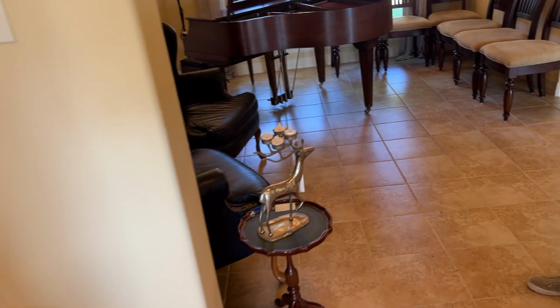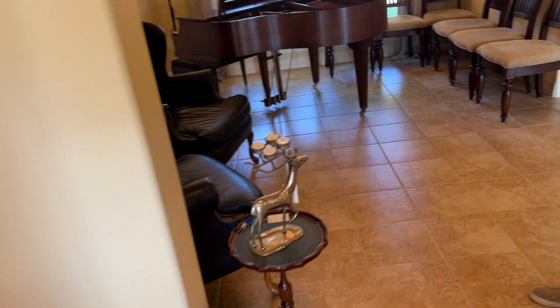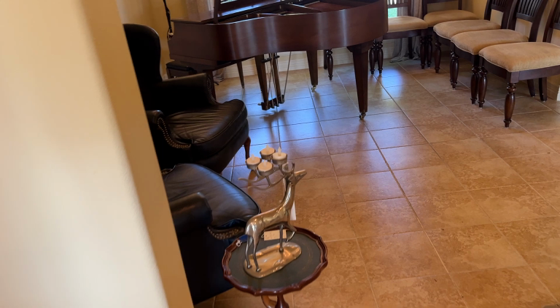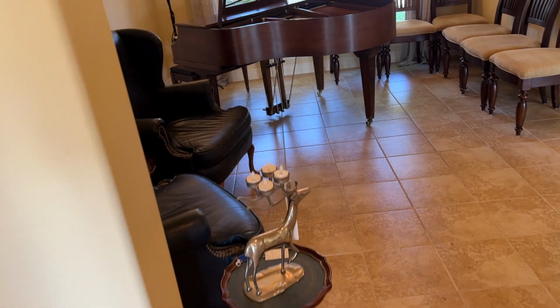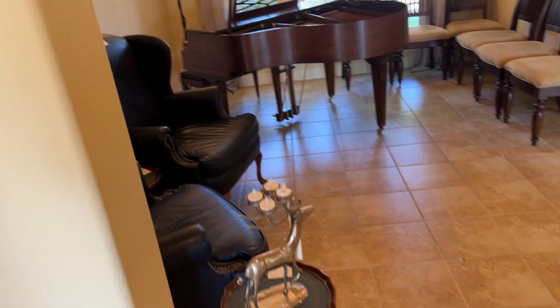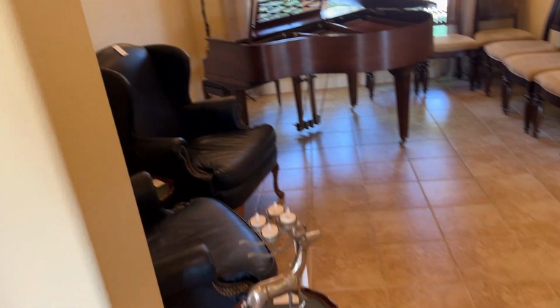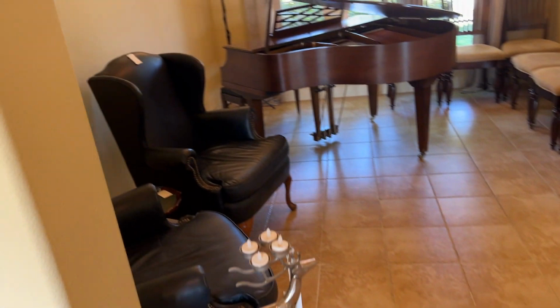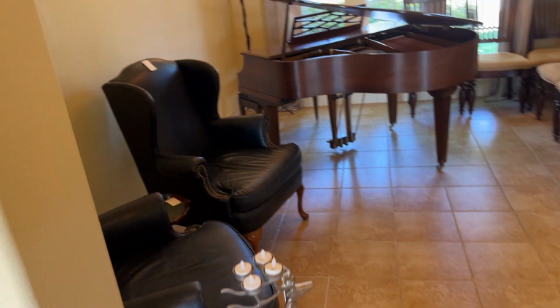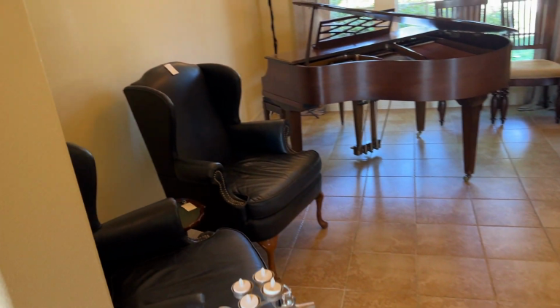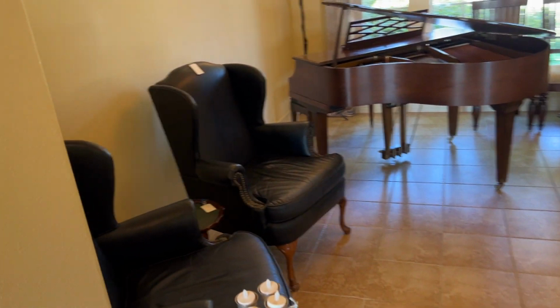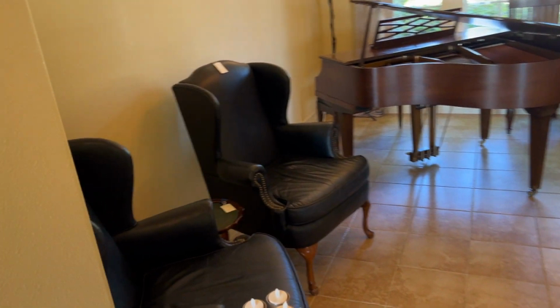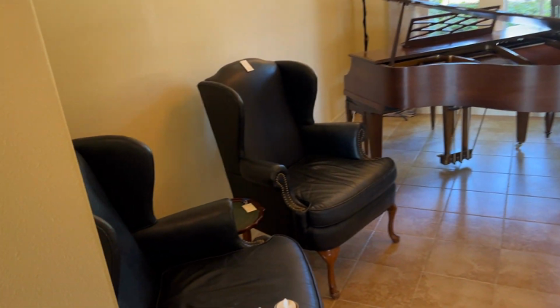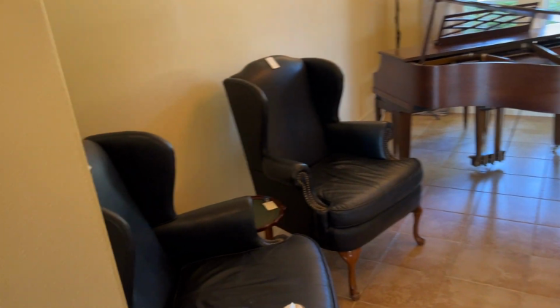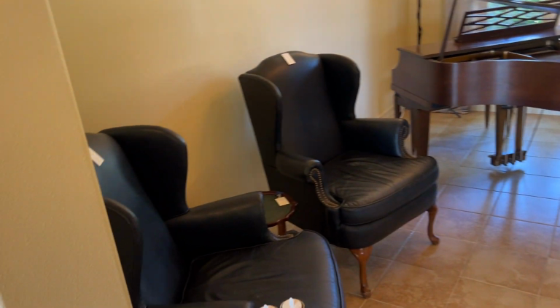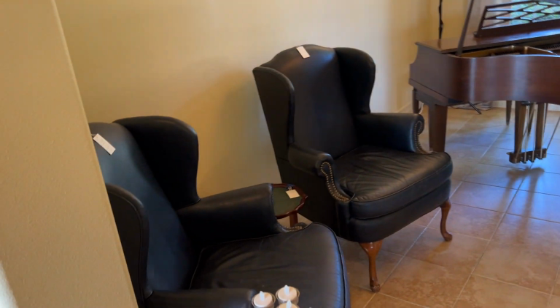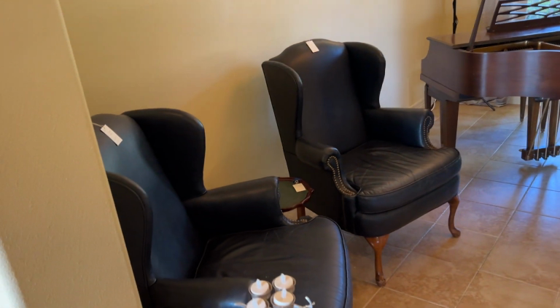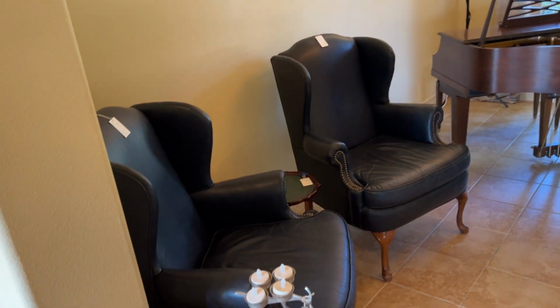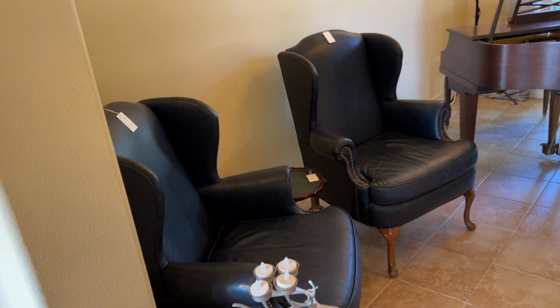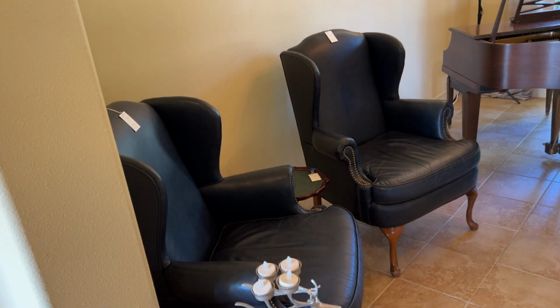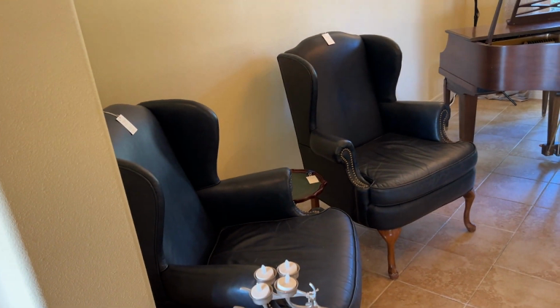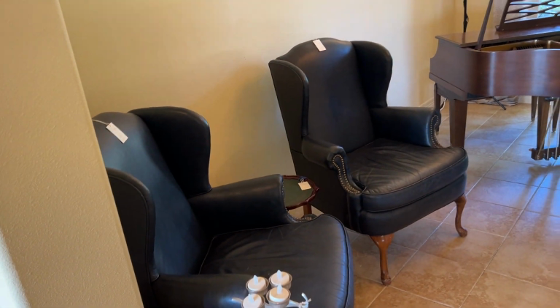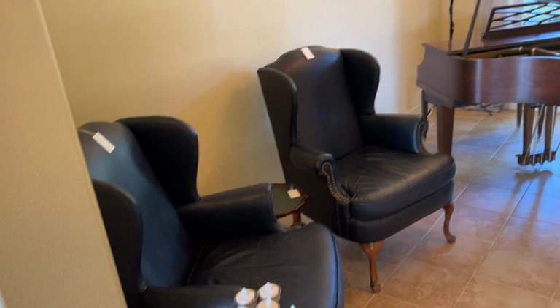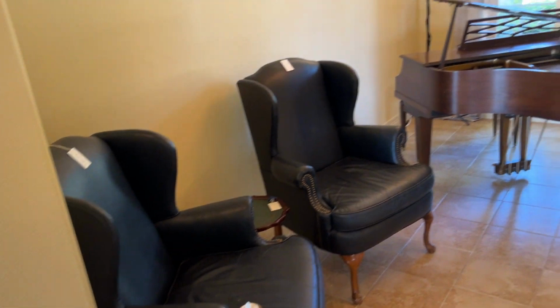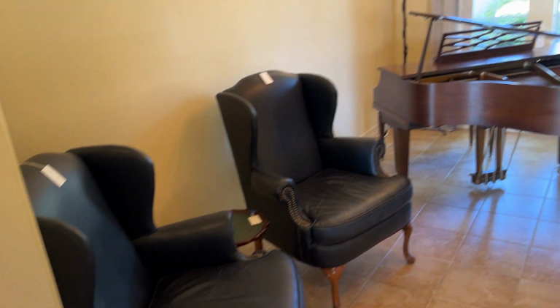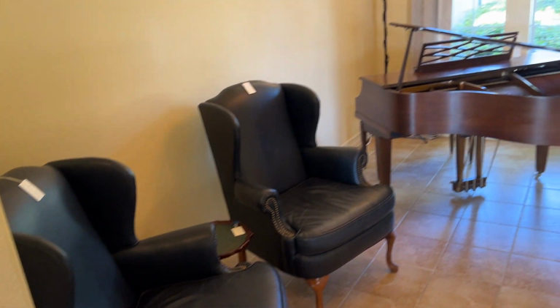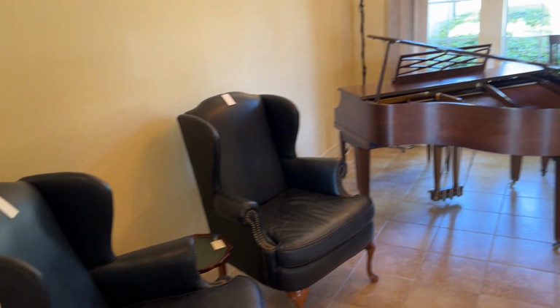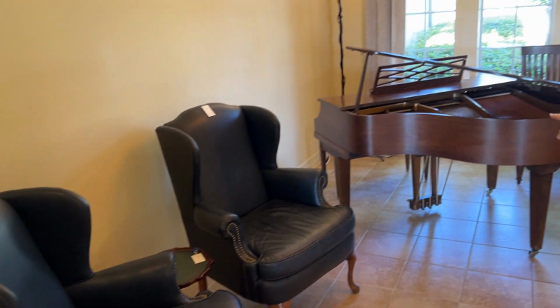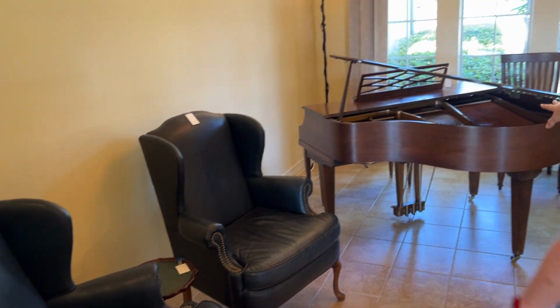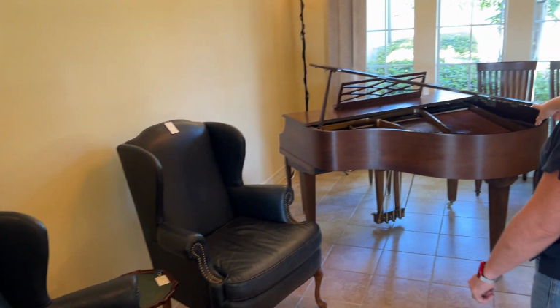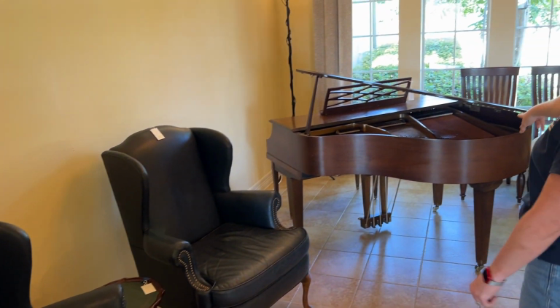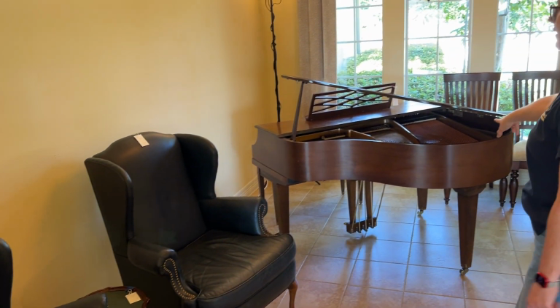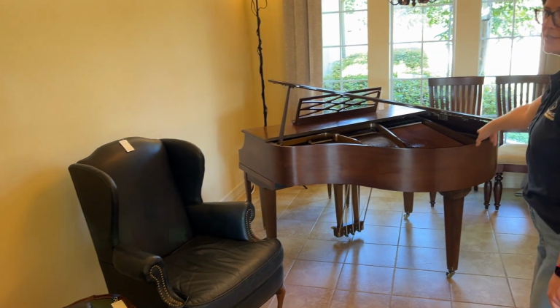And in this room we have some dining chairs, a couple of accent chairs, and there's a piano — a baby grand.